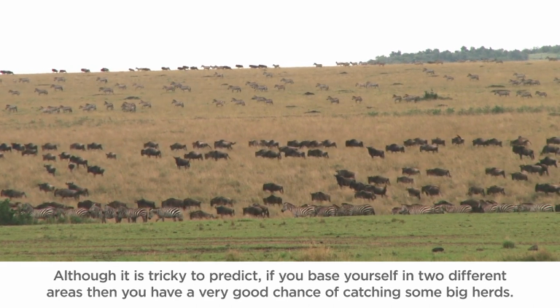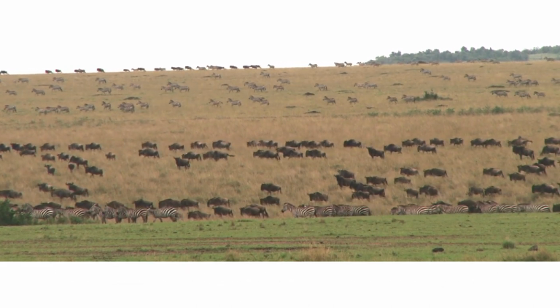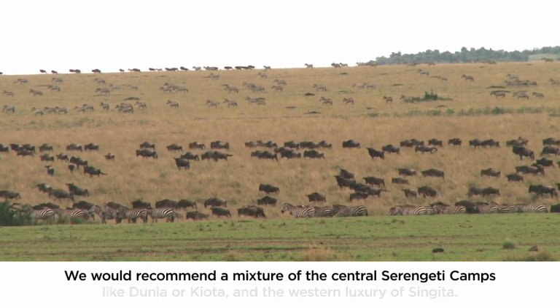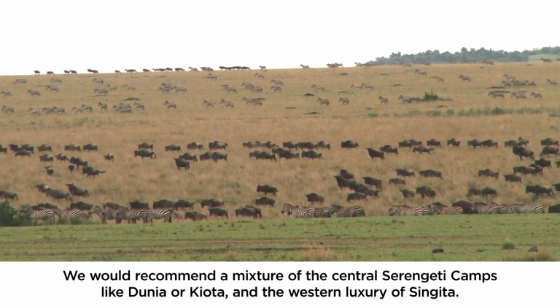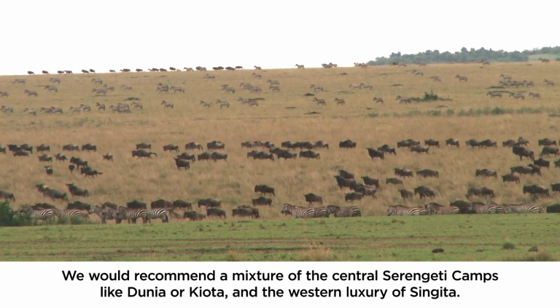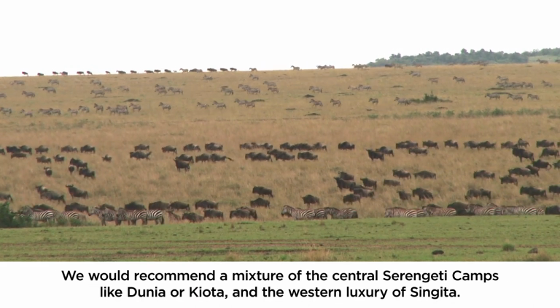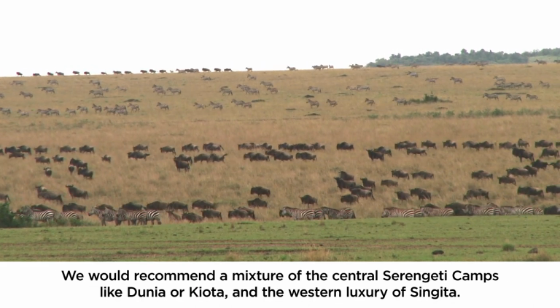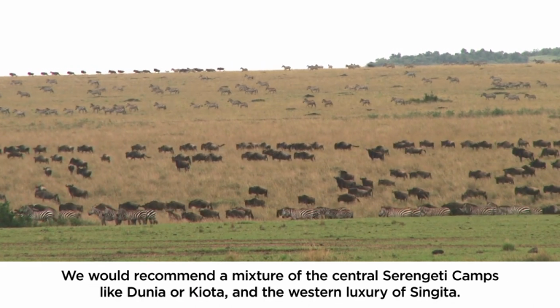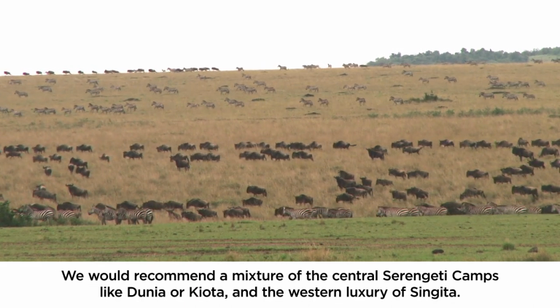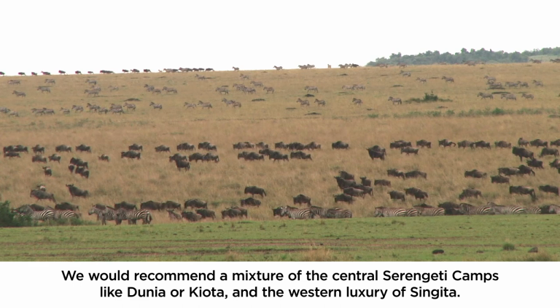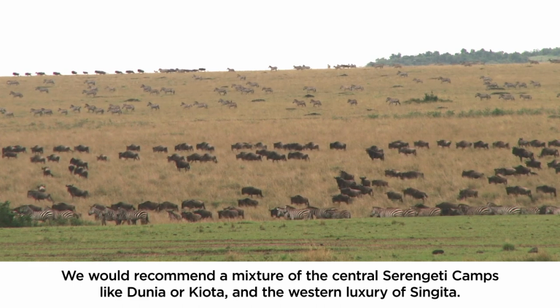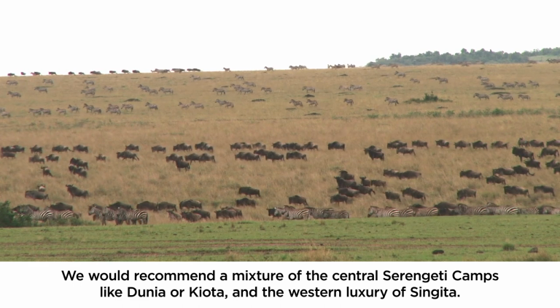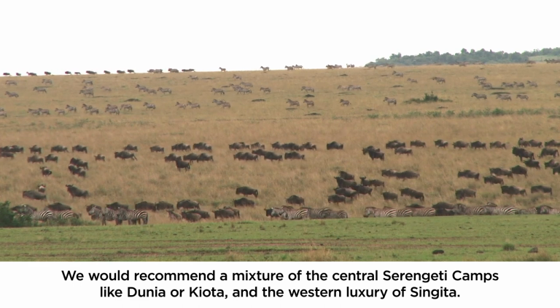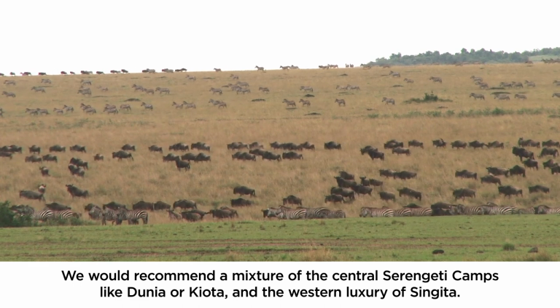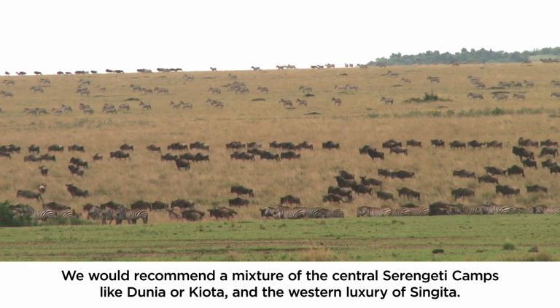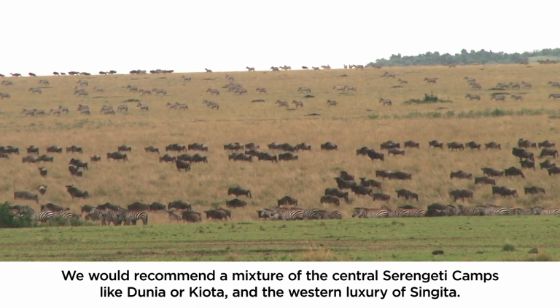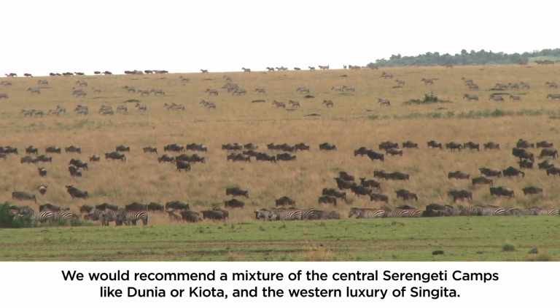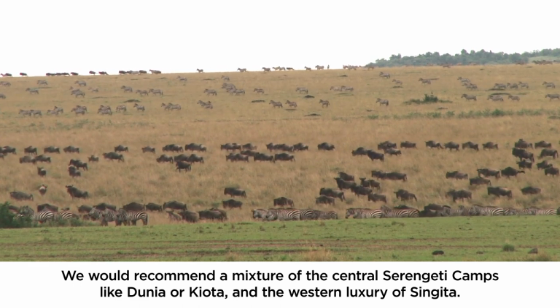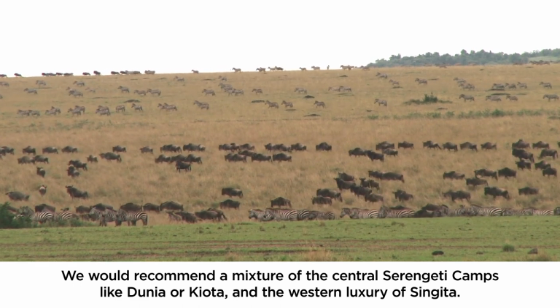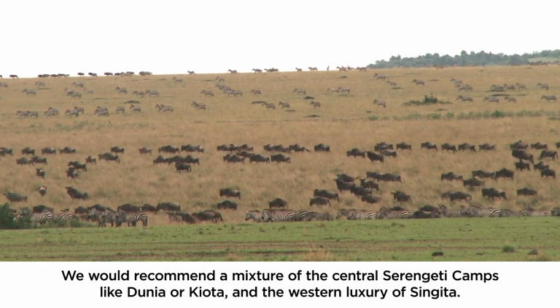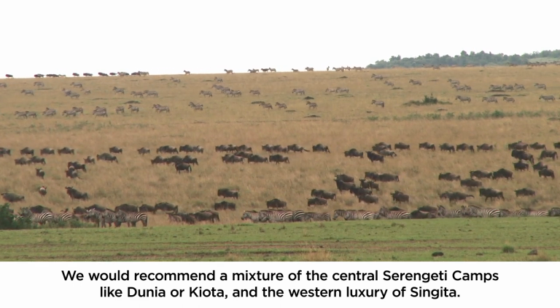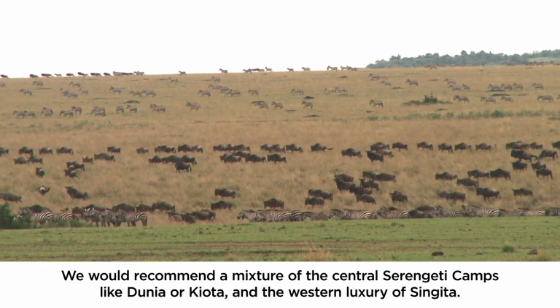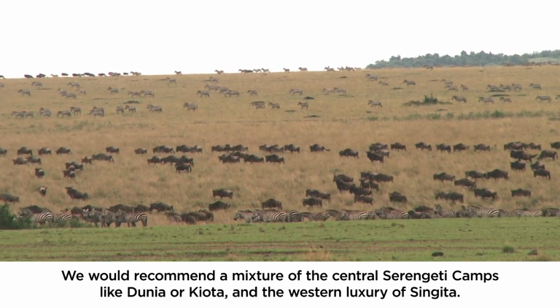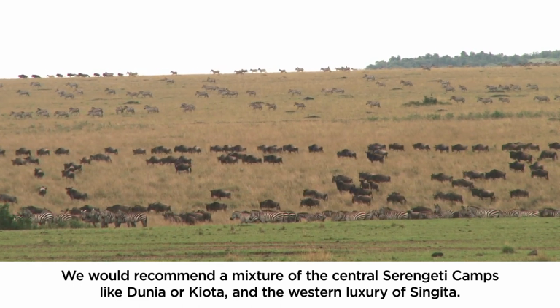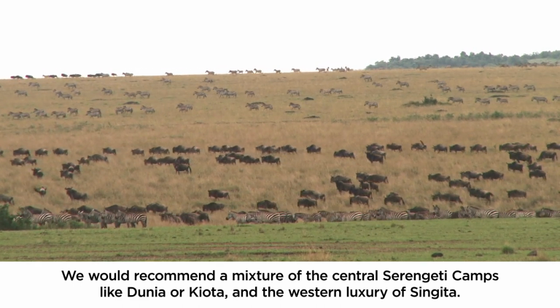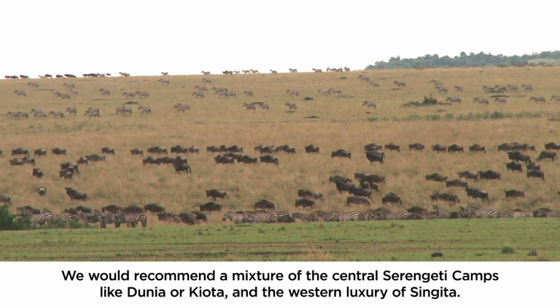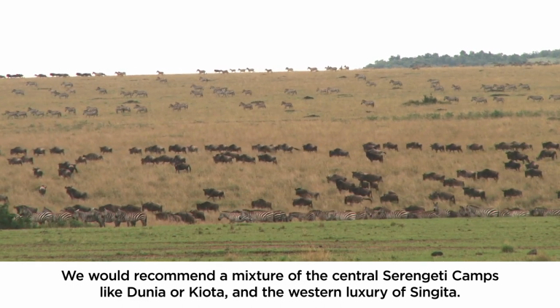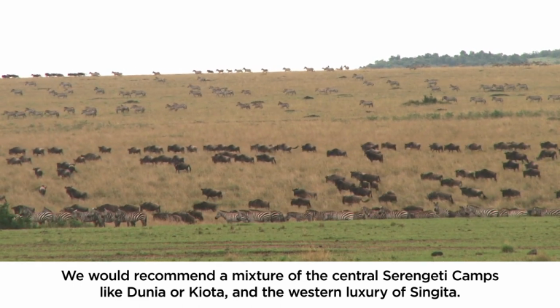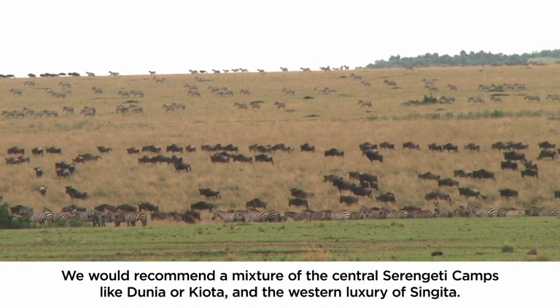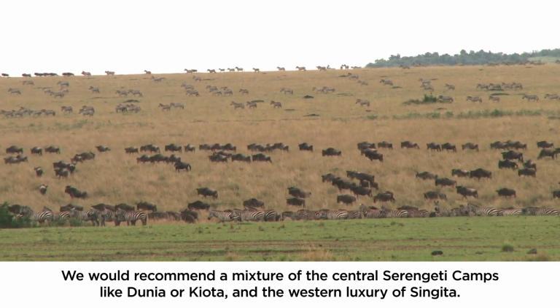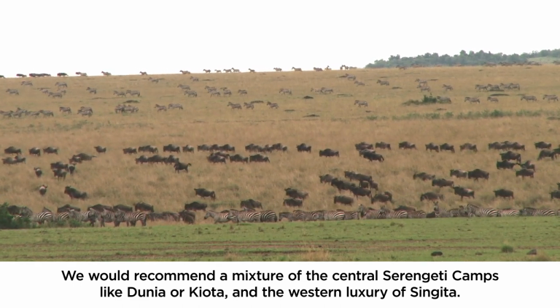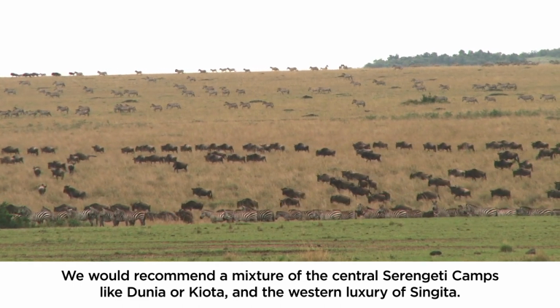For June, we would recommend a mixture of the central Serengeti camps like Dunia or Kyota and the western luxury of Singita.